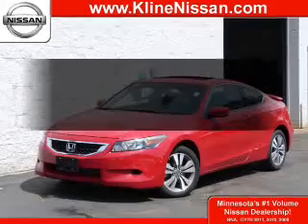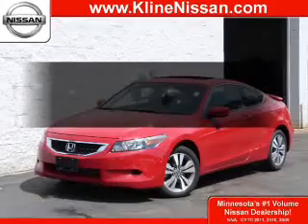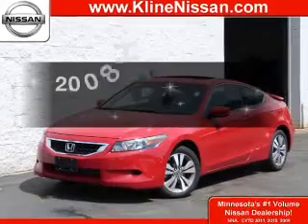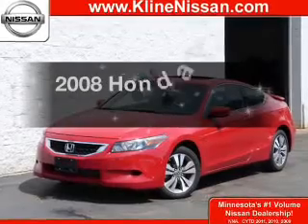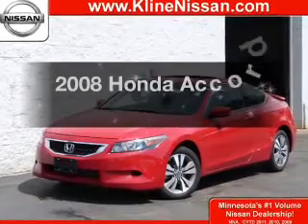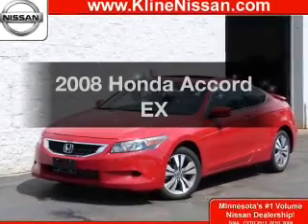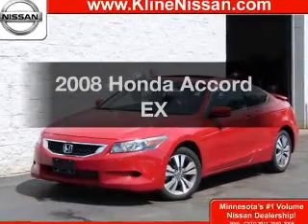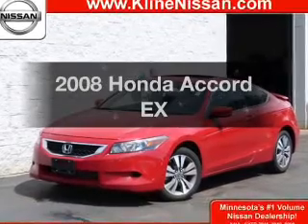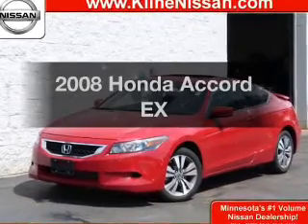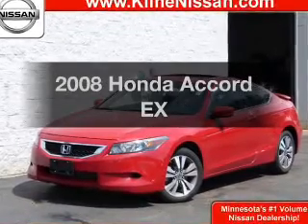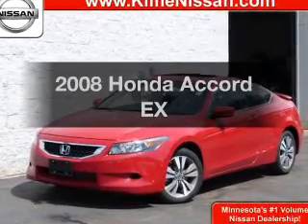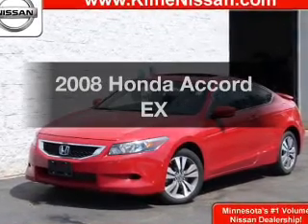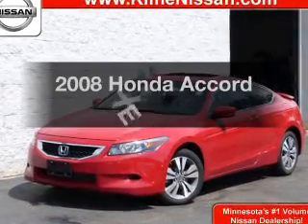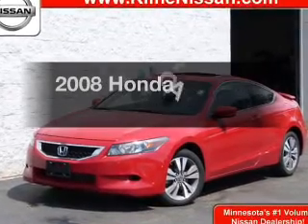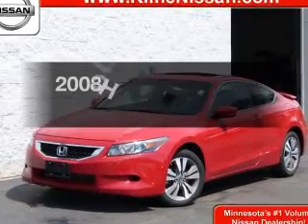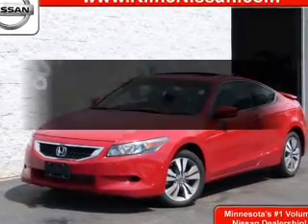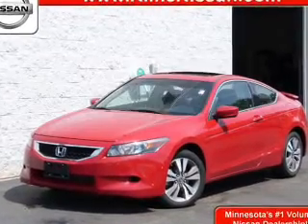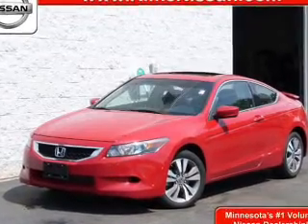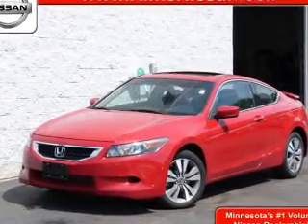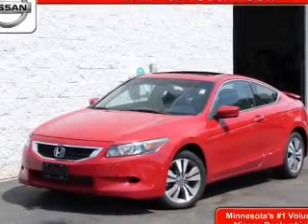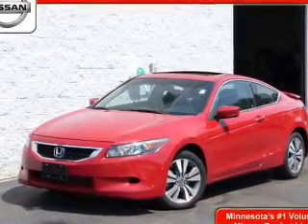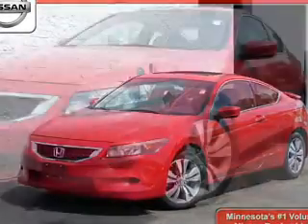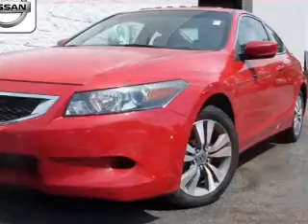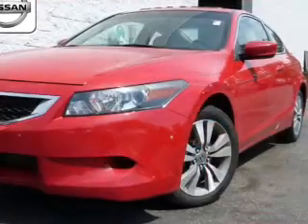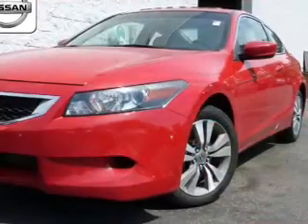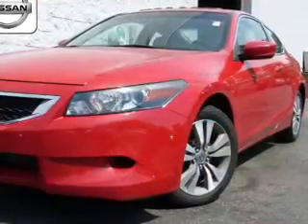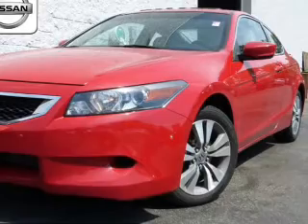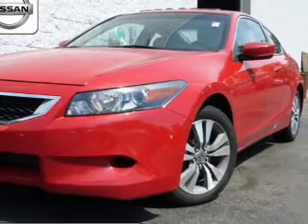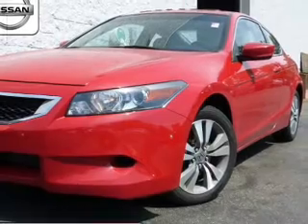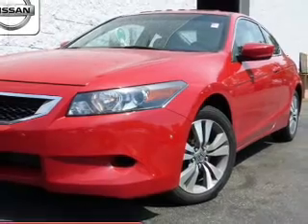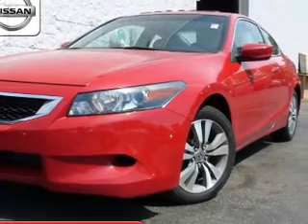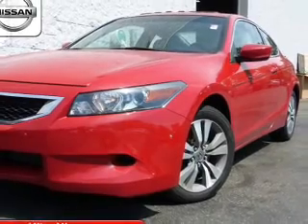Get noticed in this 2008 Honda Accord. If you're looking for a first-rate auto, this one could be yours today.